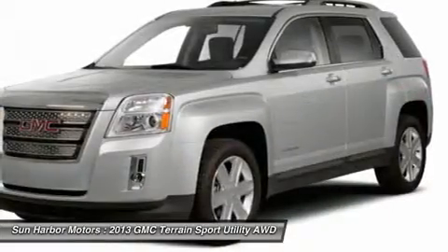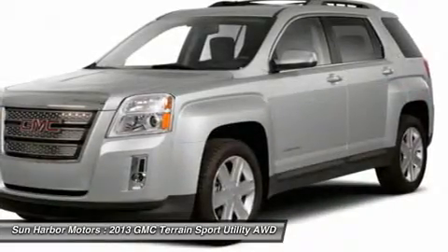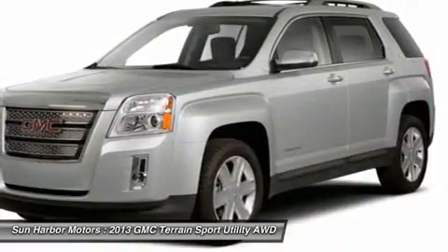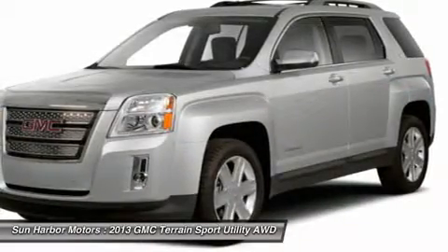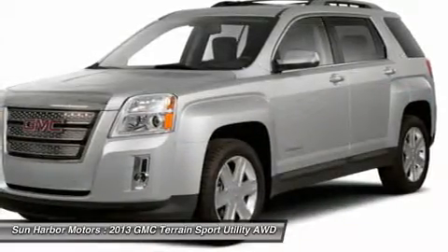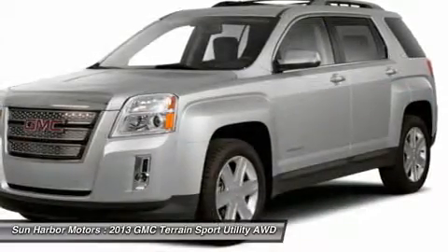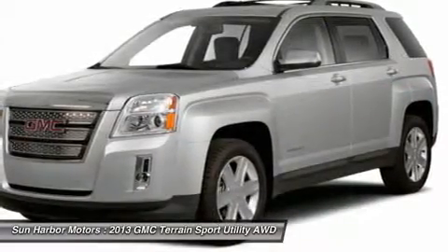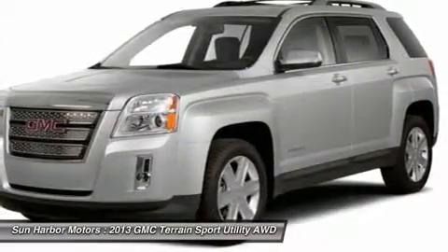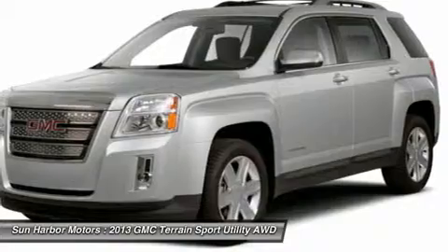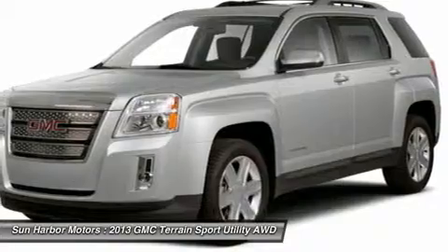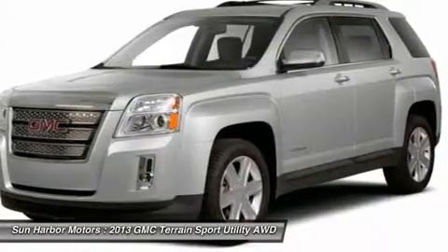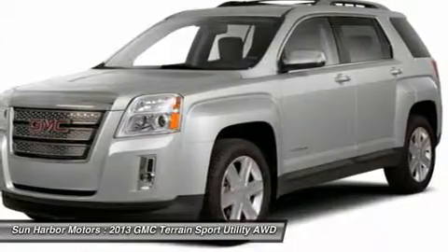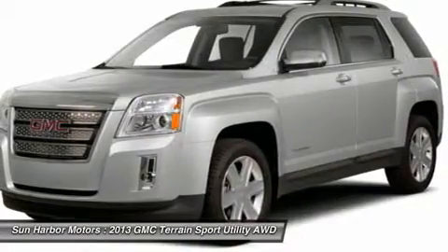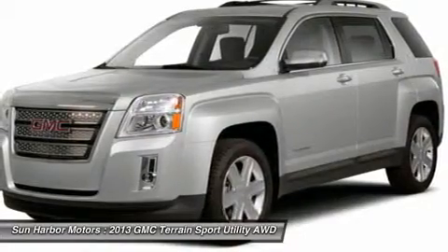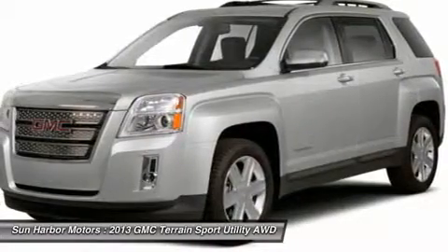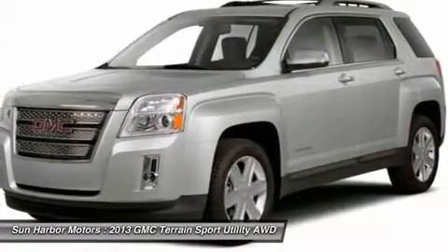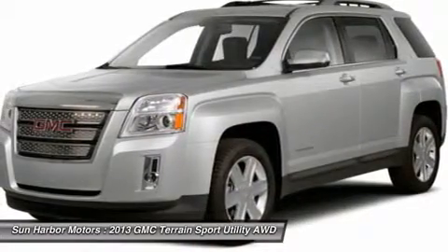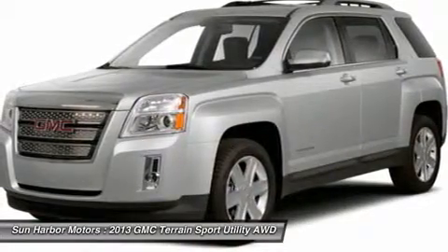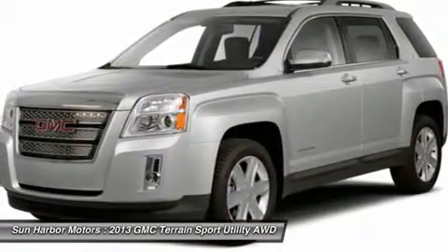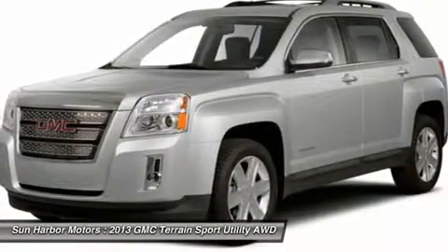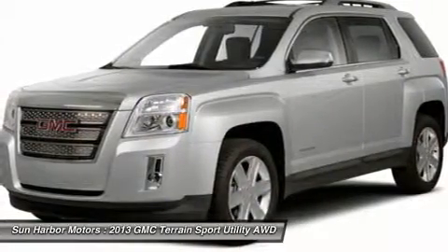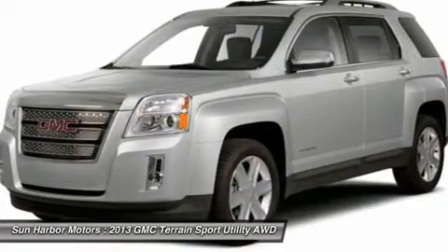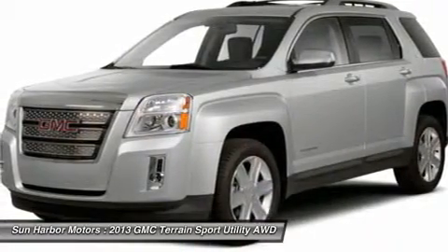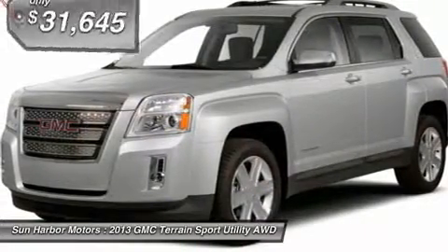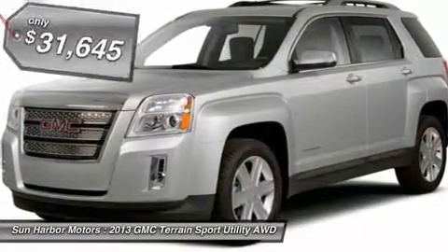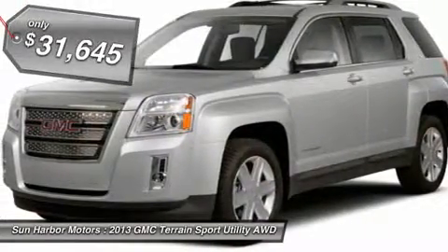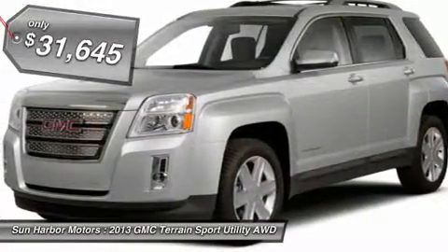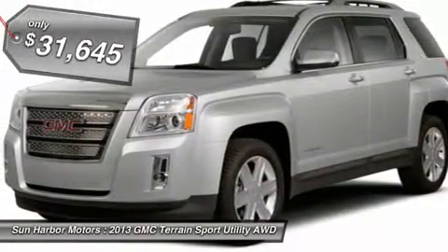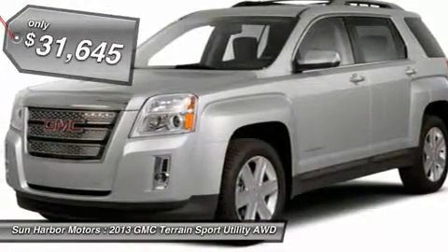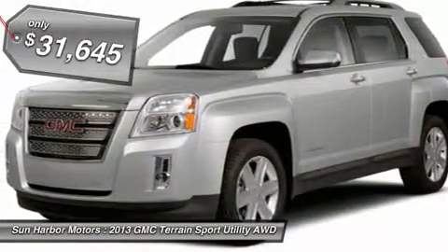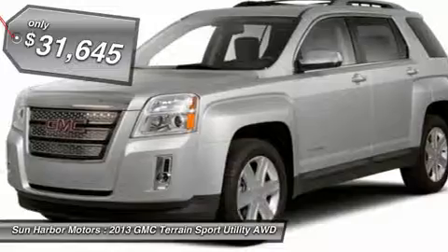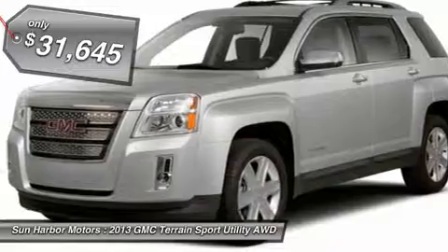An EPA estimated 32 highway miles per gallon is not bad either. And it's priced below $35,000.